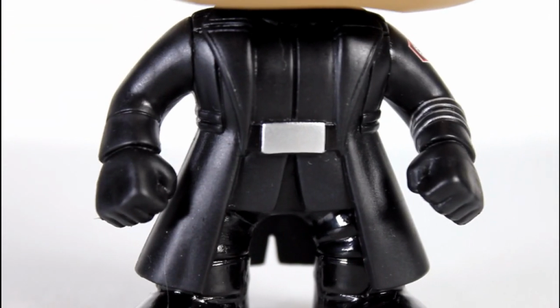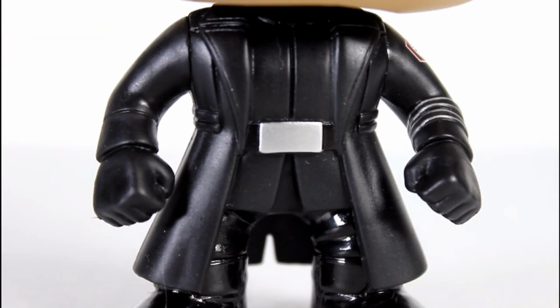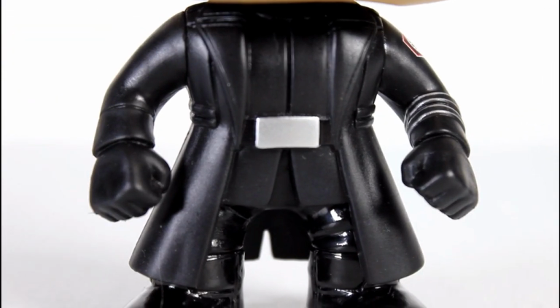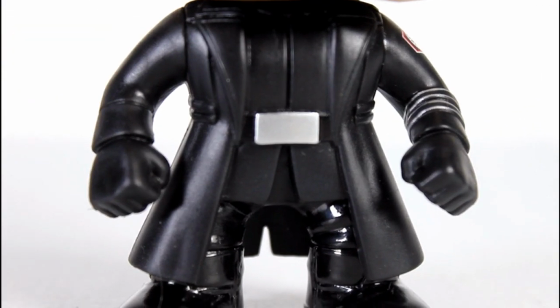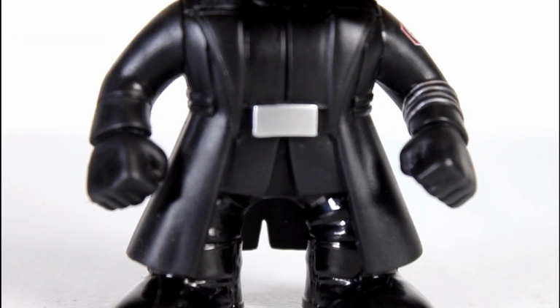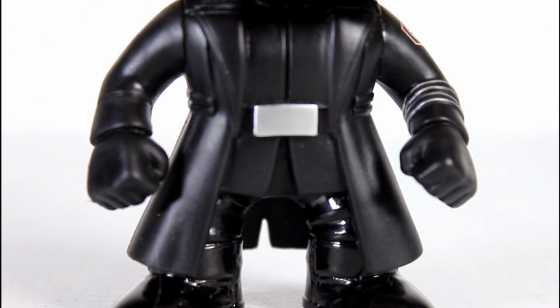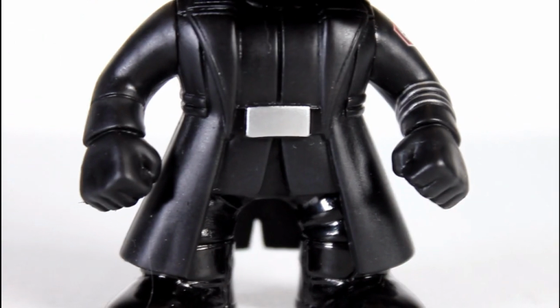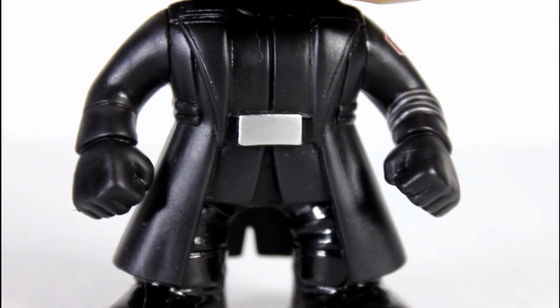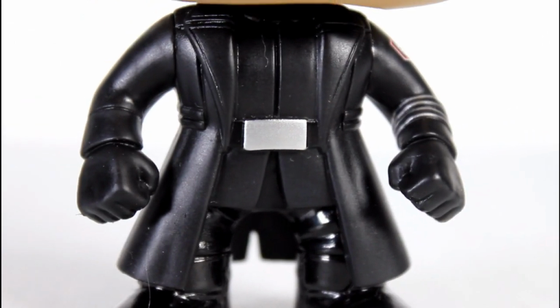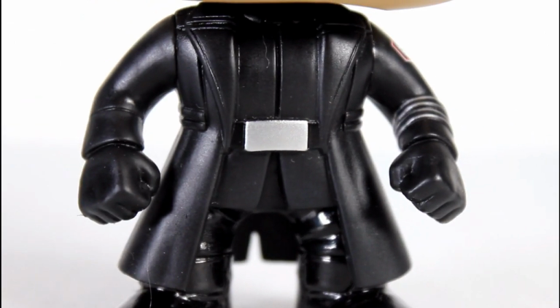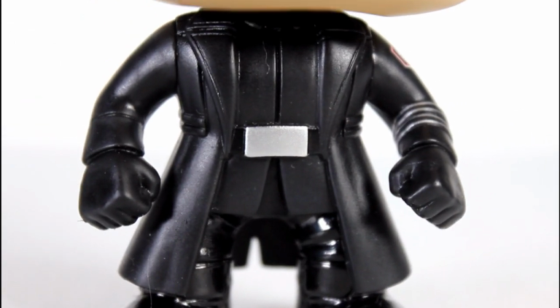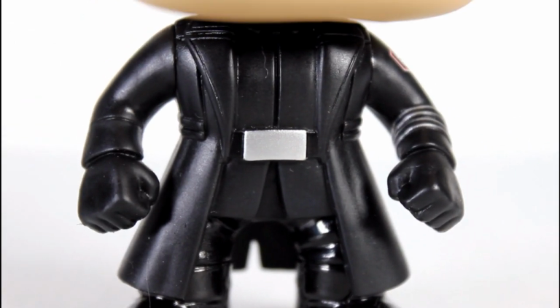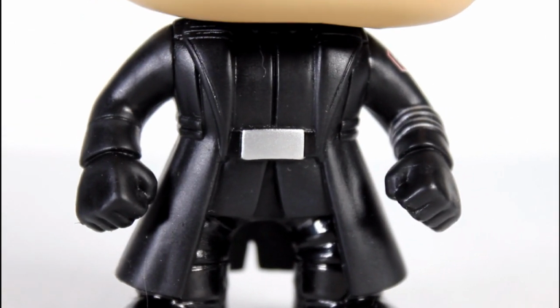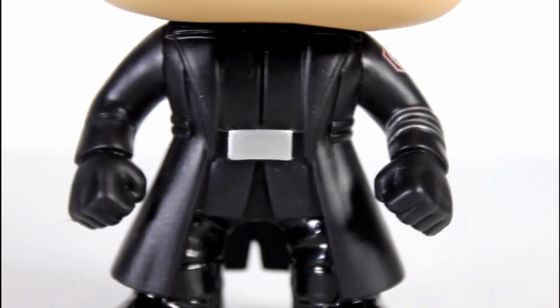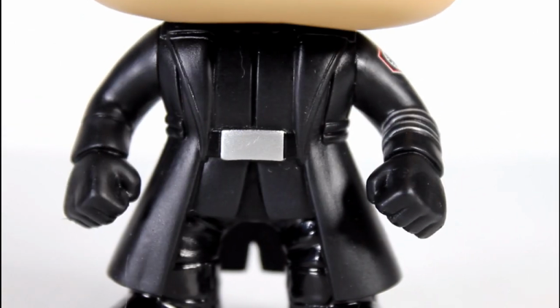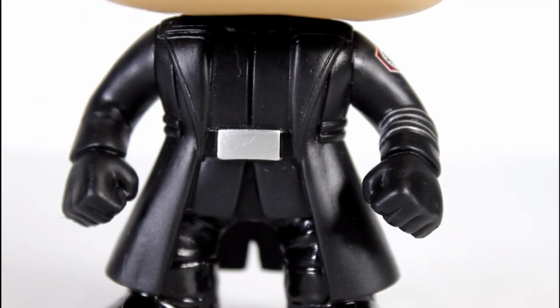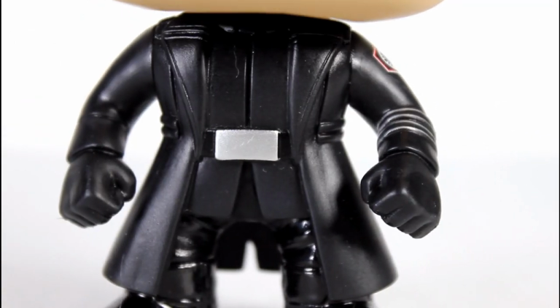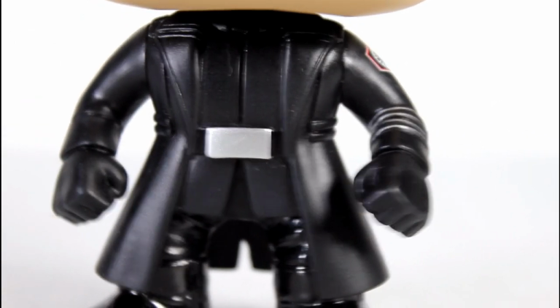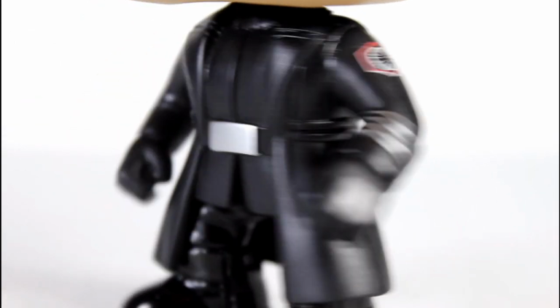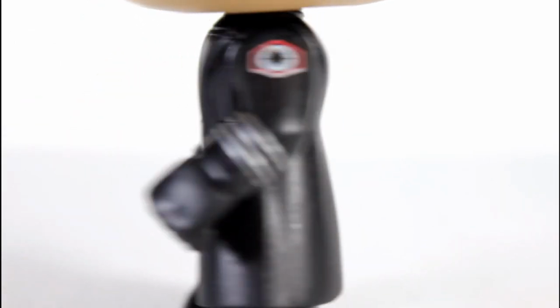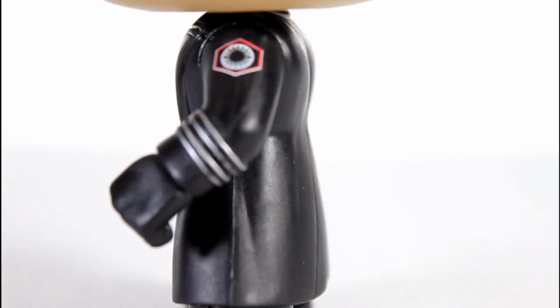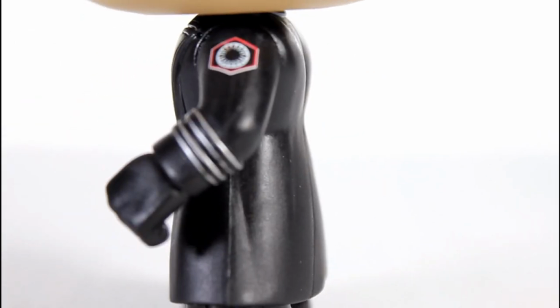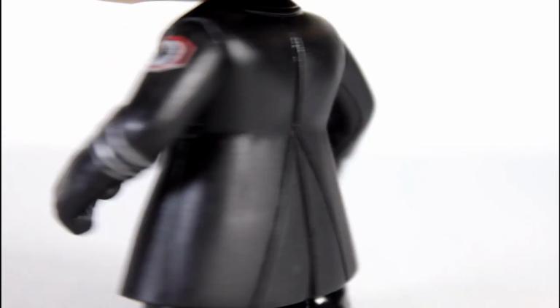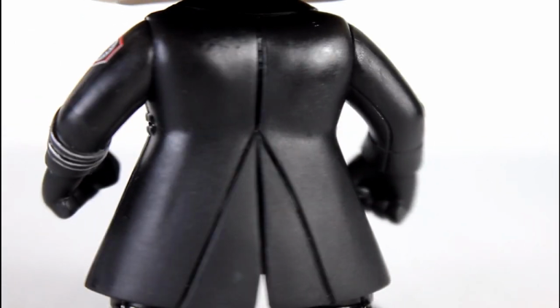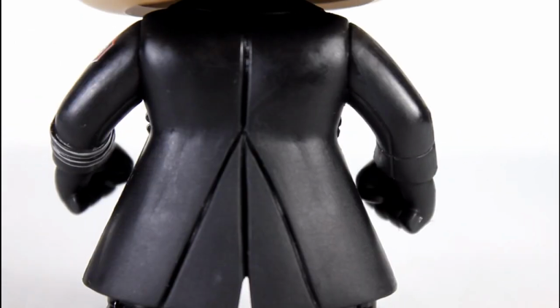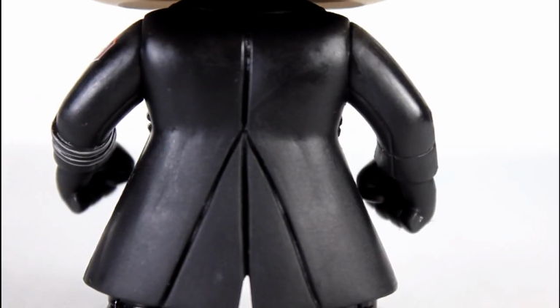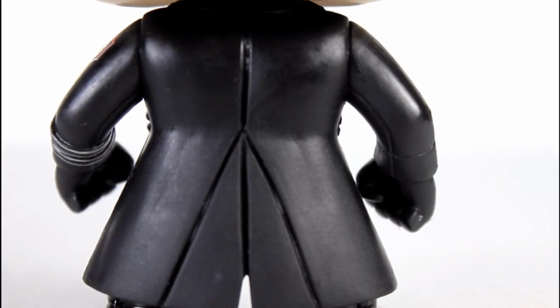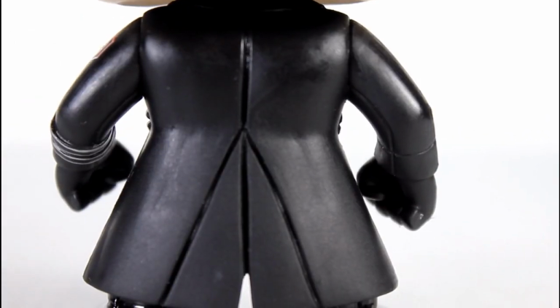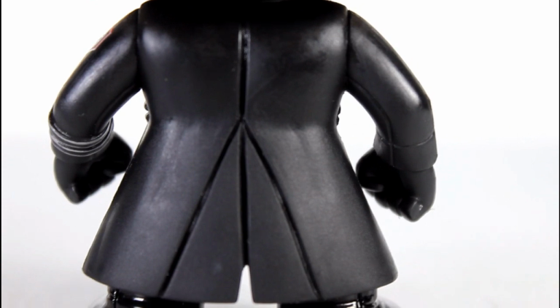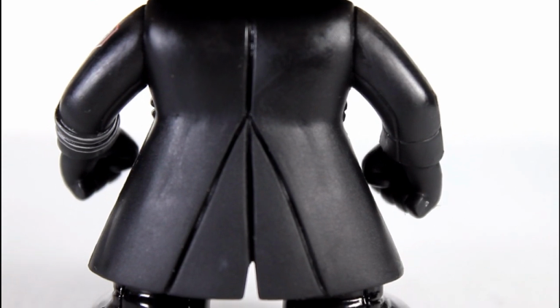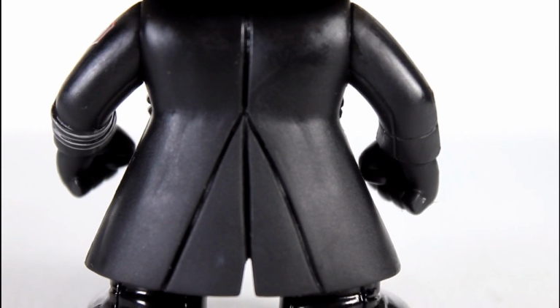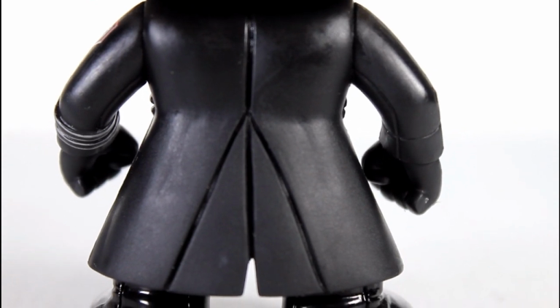First off, the outfit. Really well done. I always dug General Hux's look — I dug the coat, and they did a great job translating his coat into vinyl form.